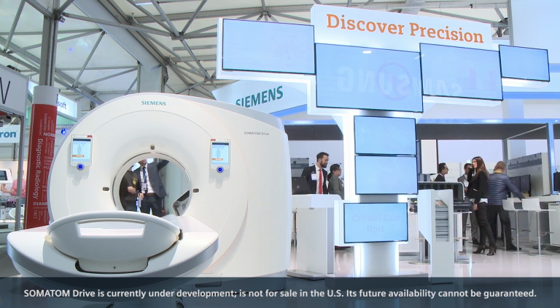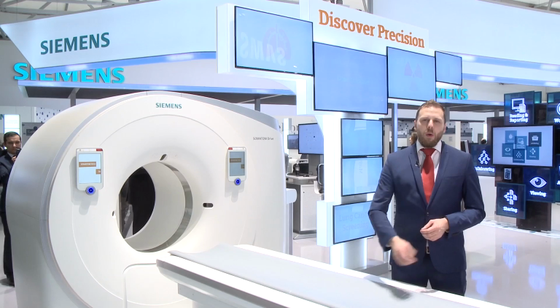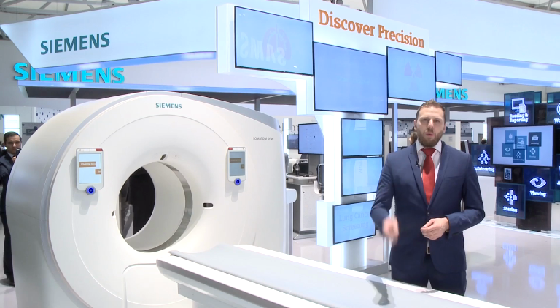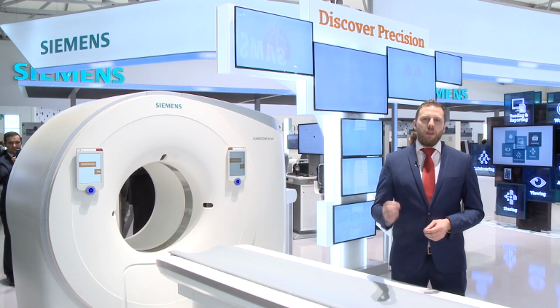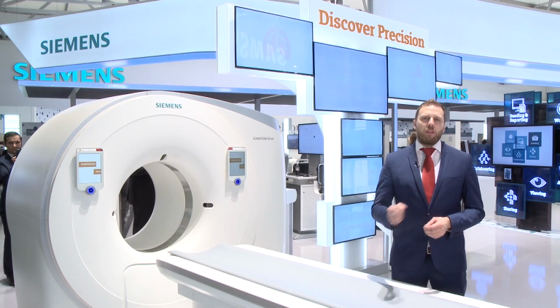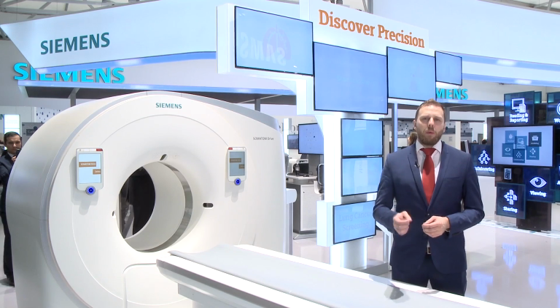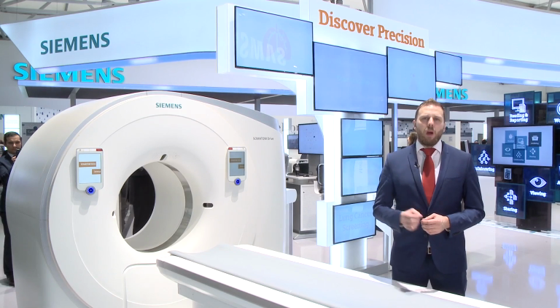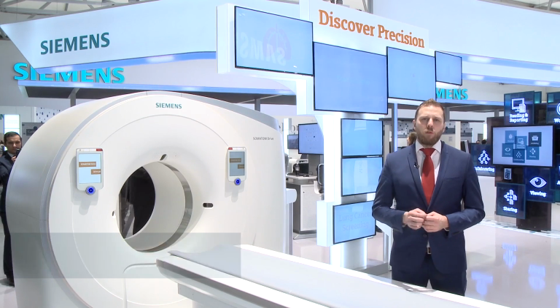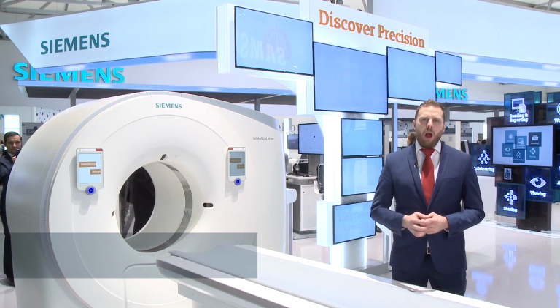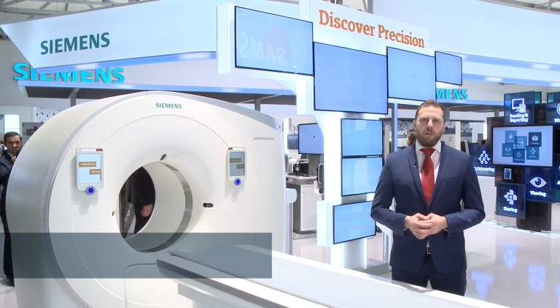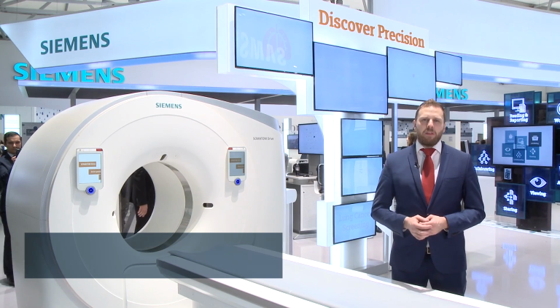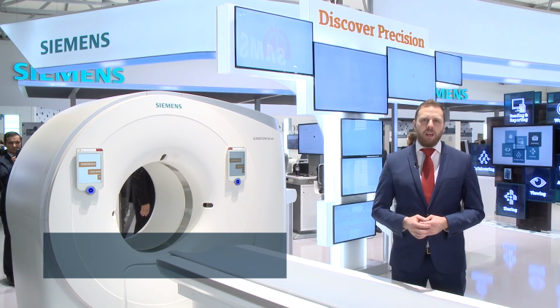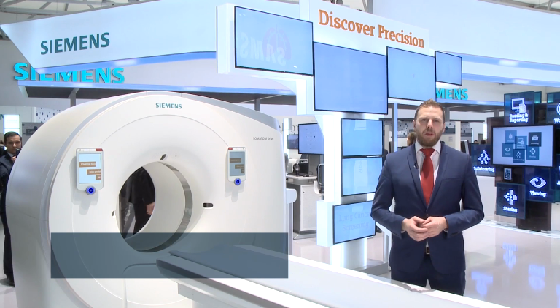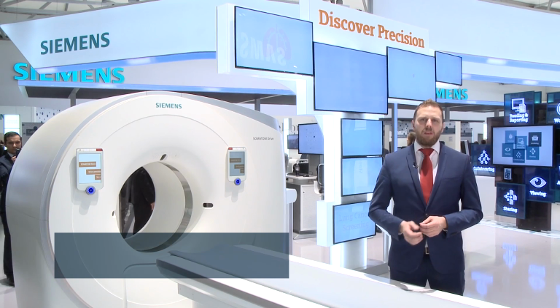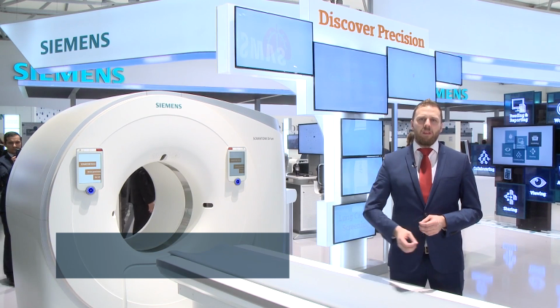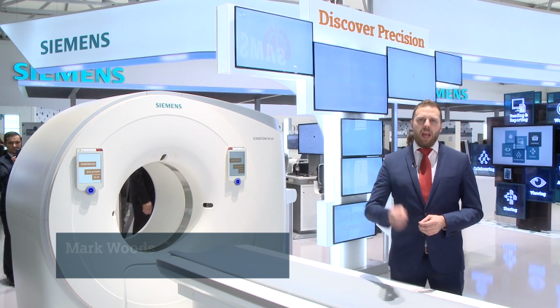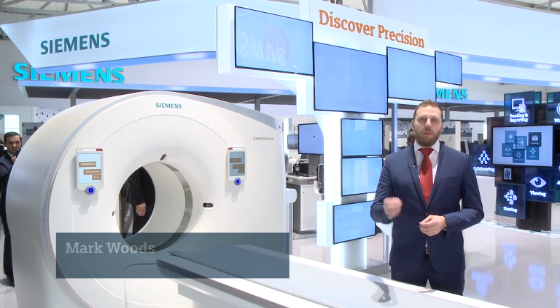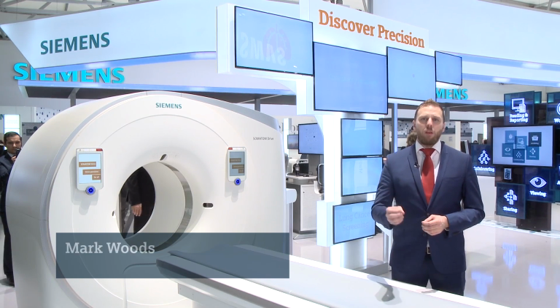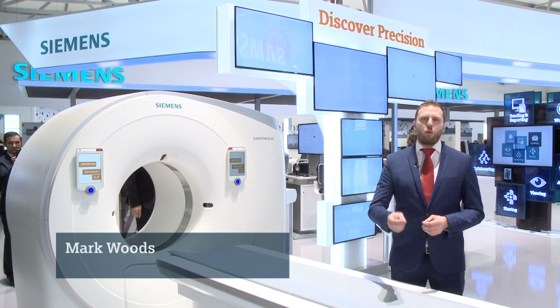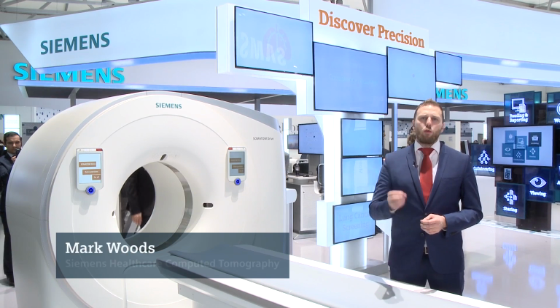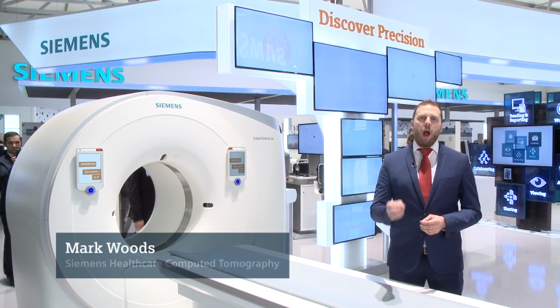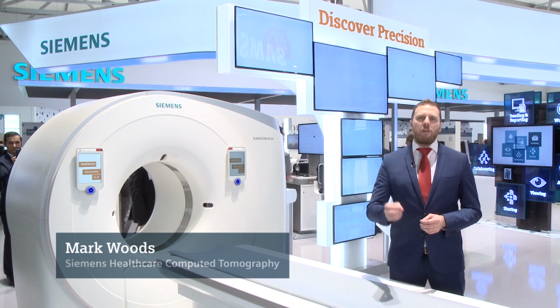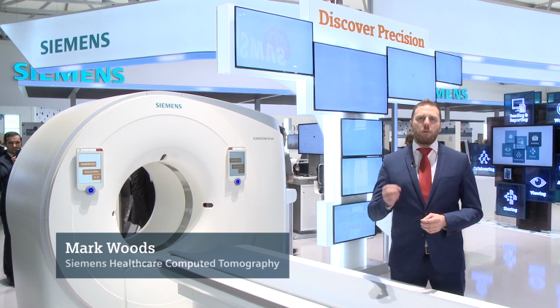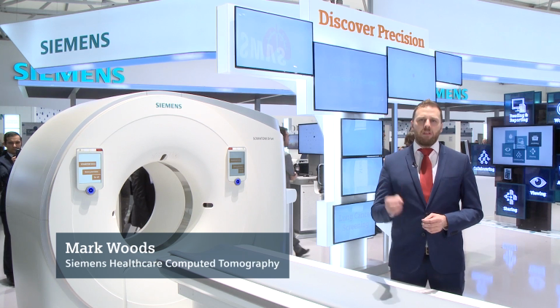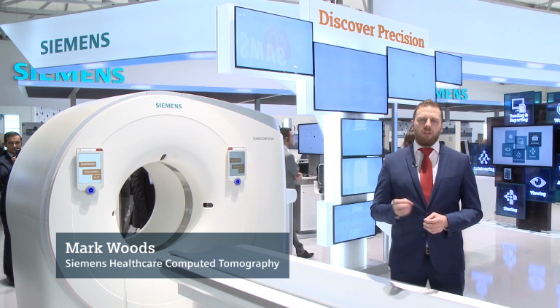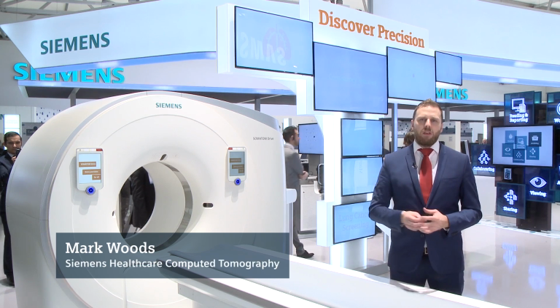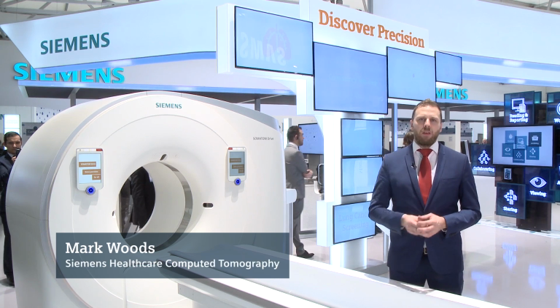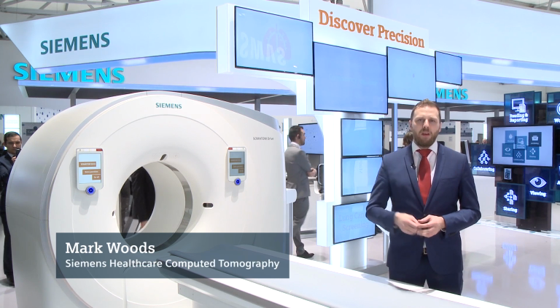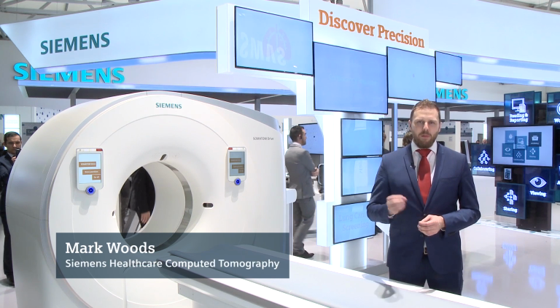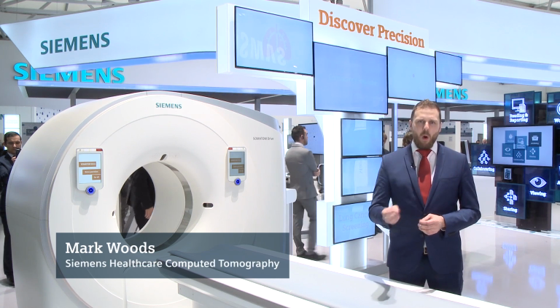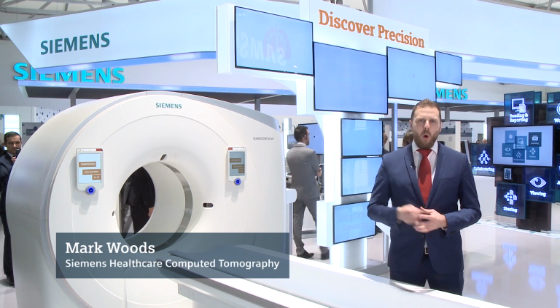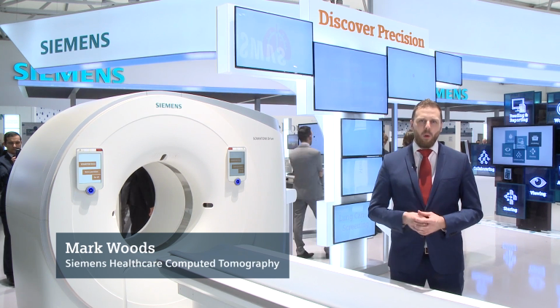With the Somatom Drive, Siemens is aiming to drive precision for all.